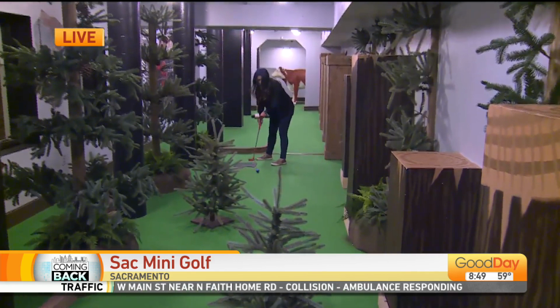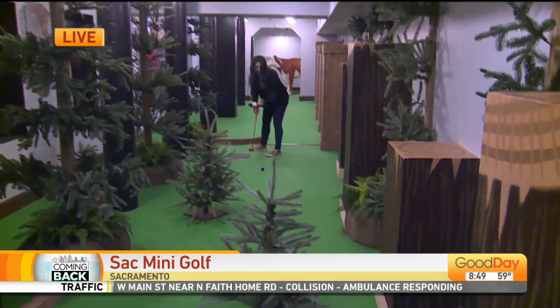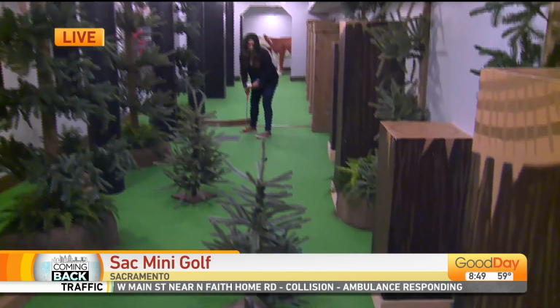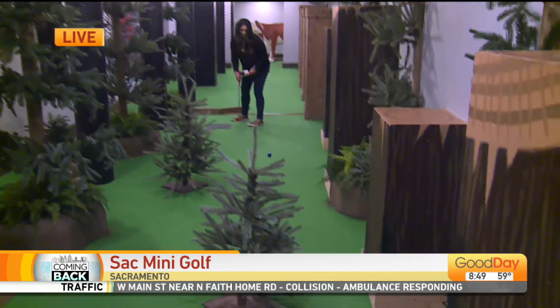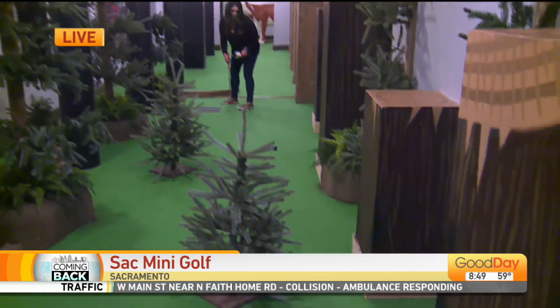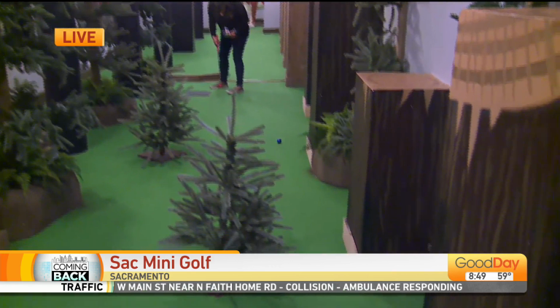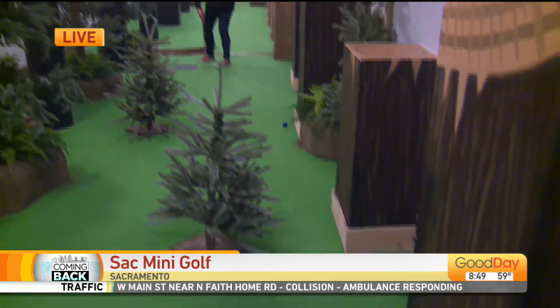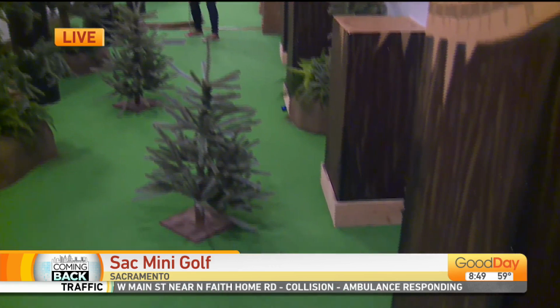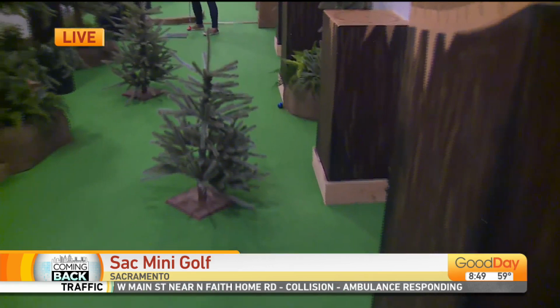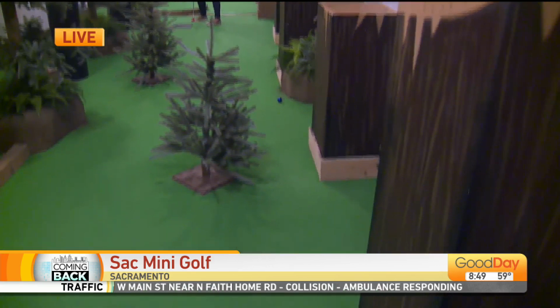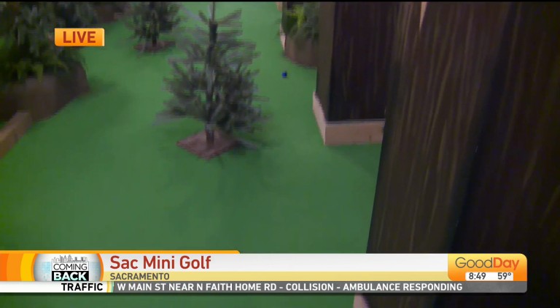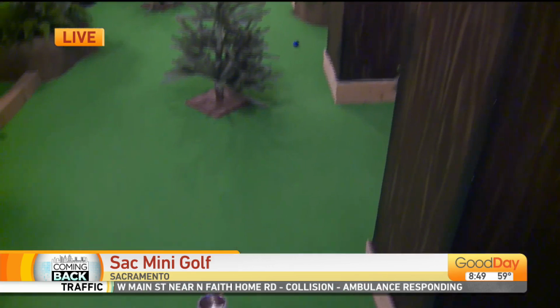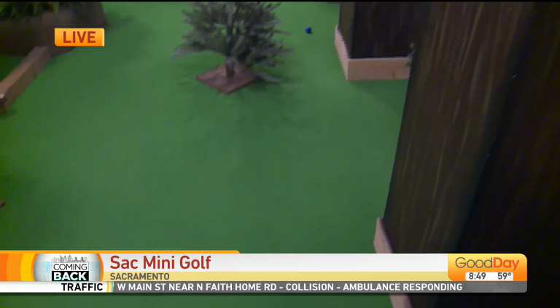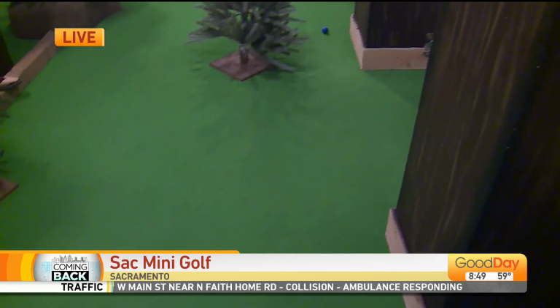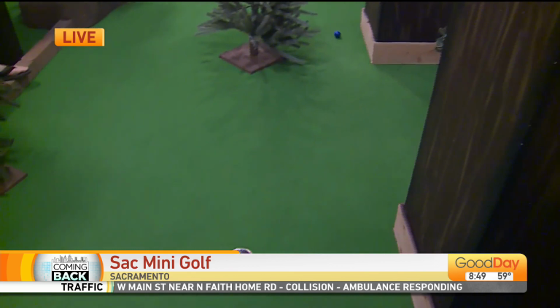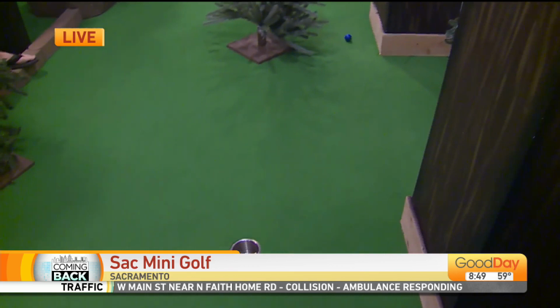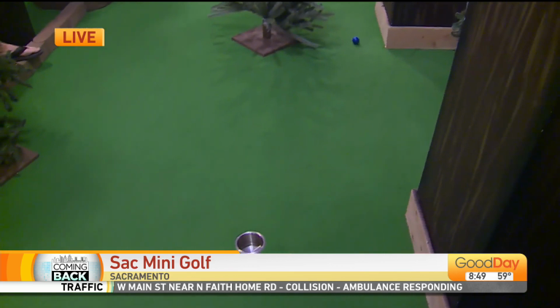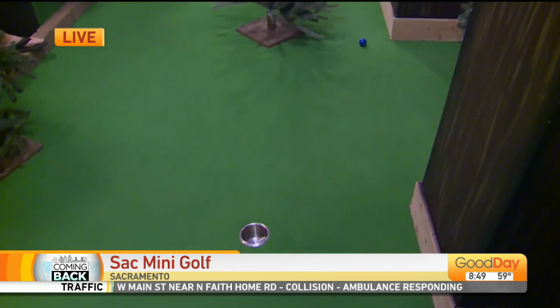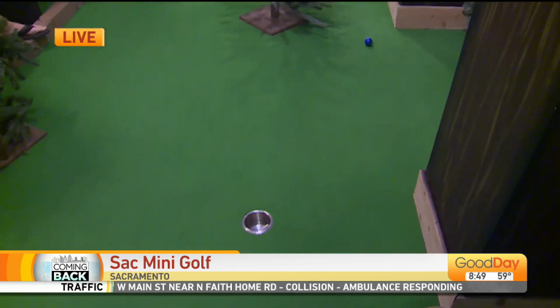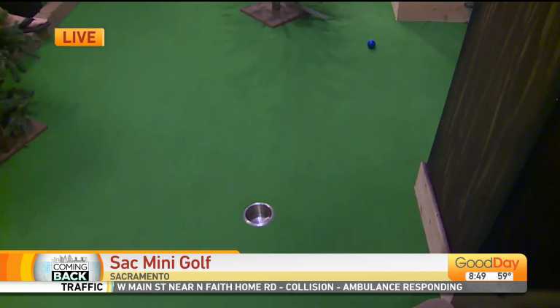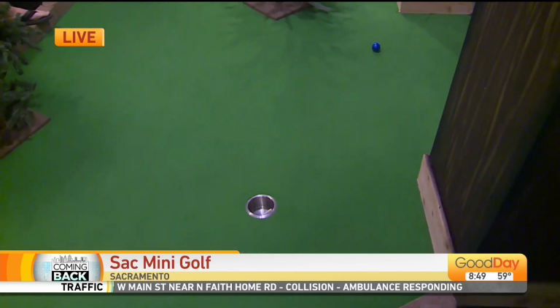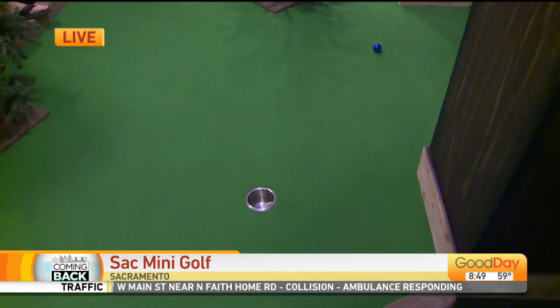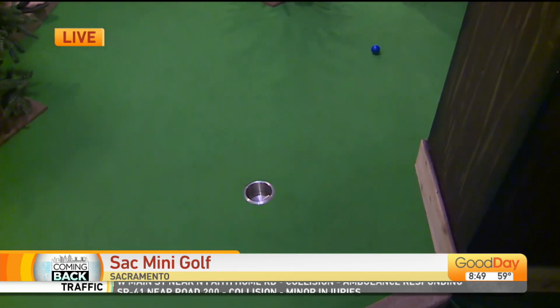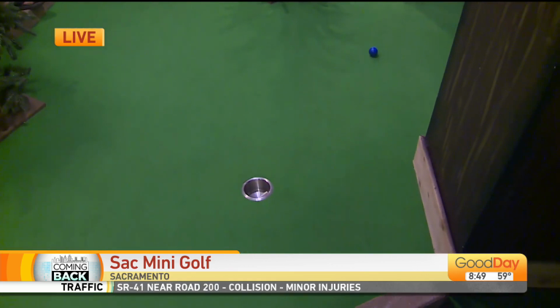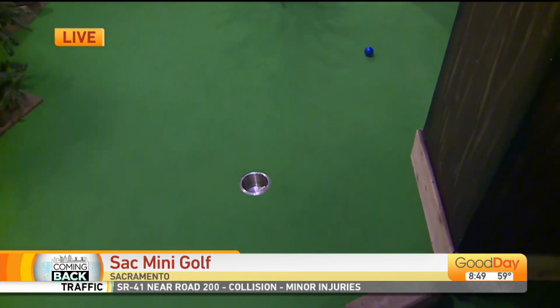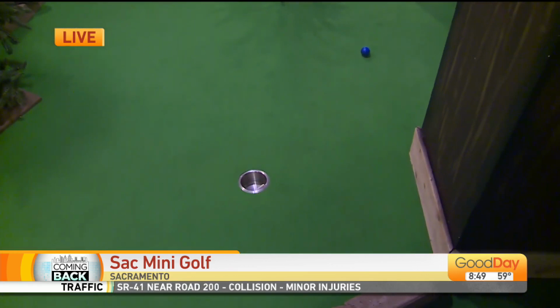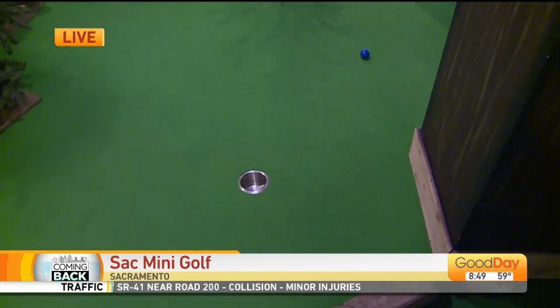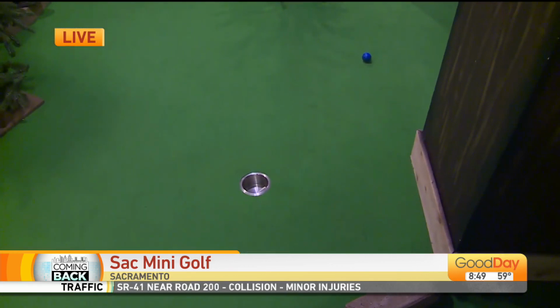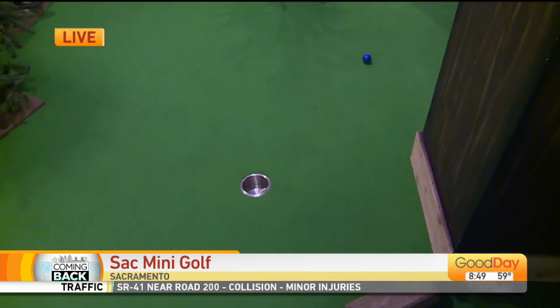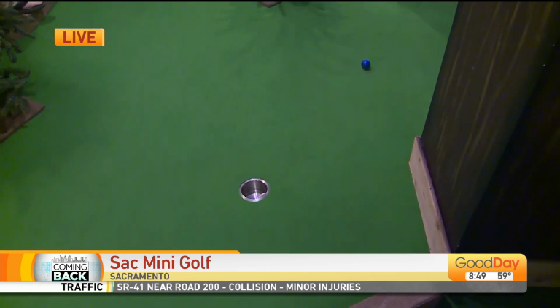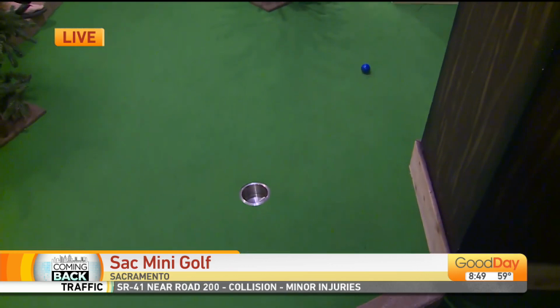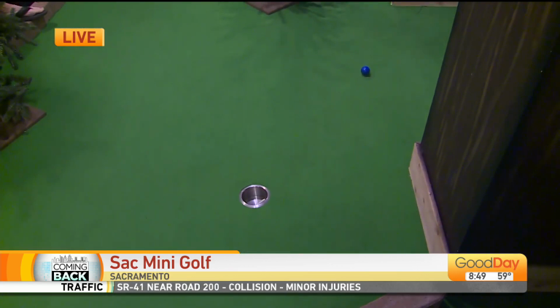All right, she lines up her putt. Oh, okay. Oh, oh, oh, so close.